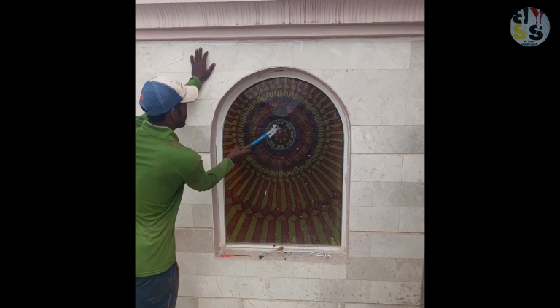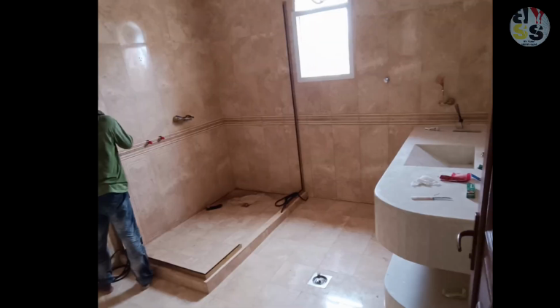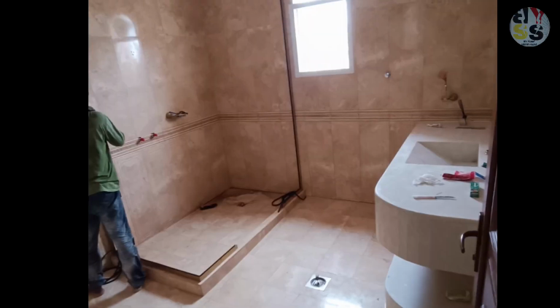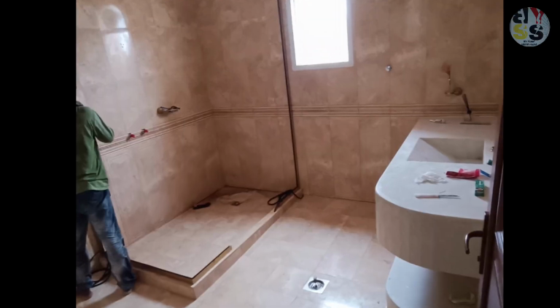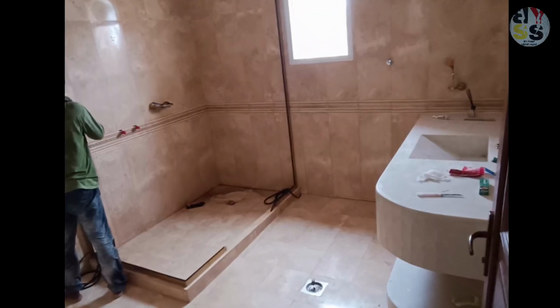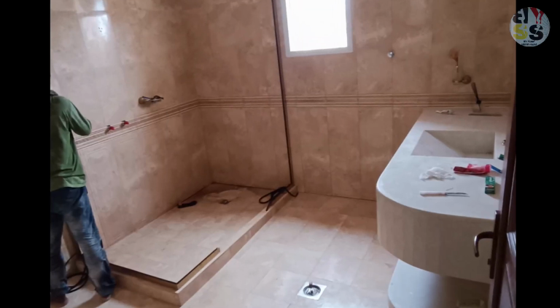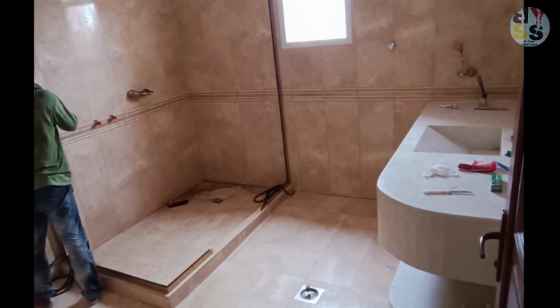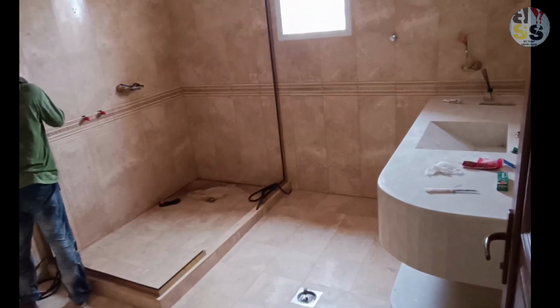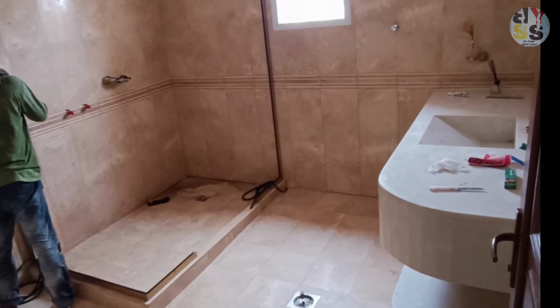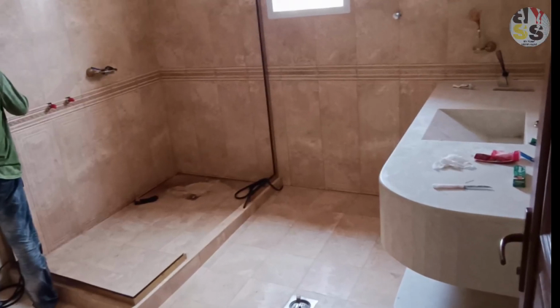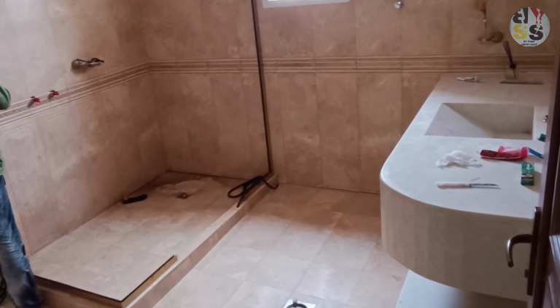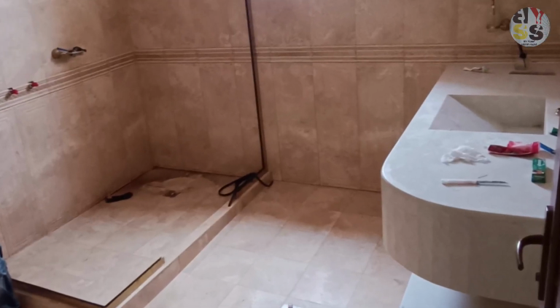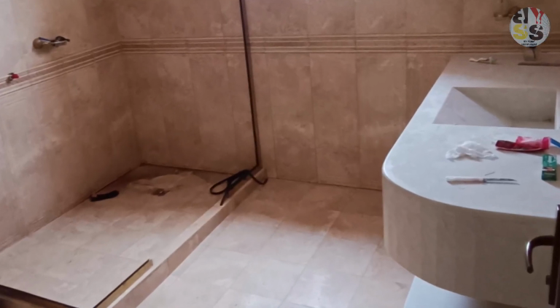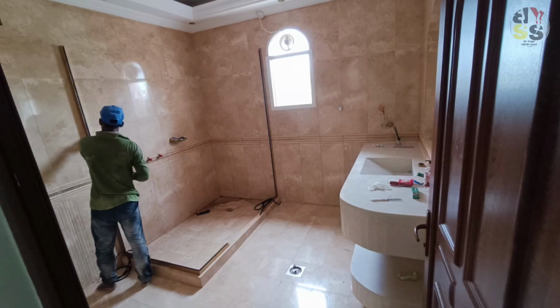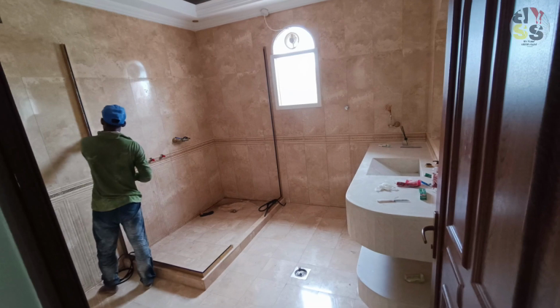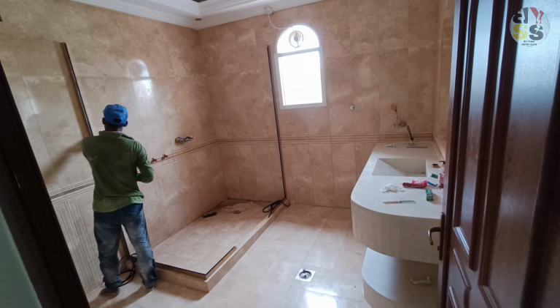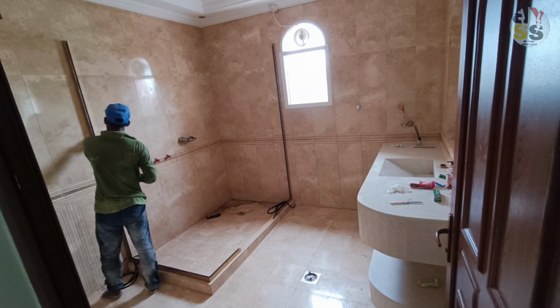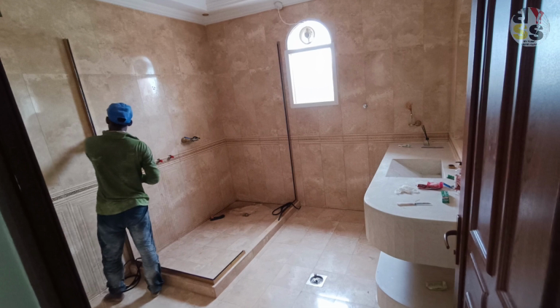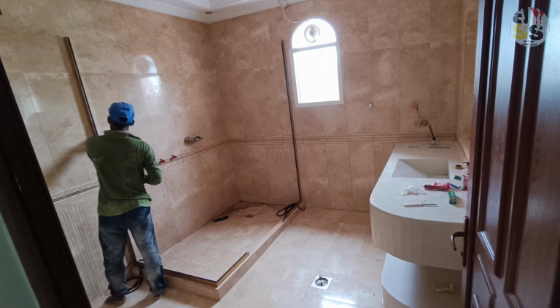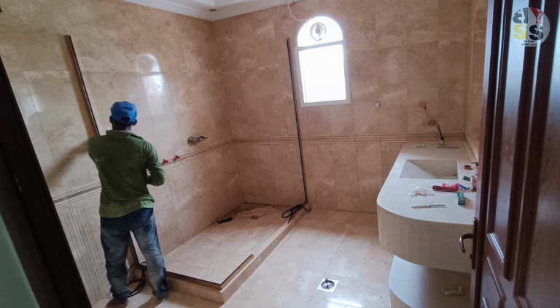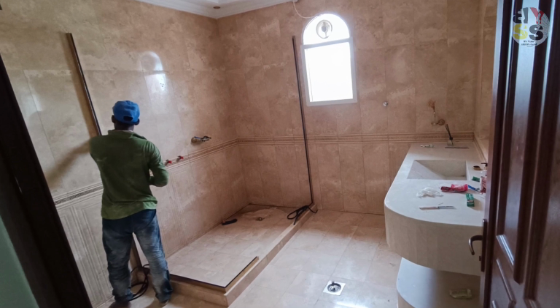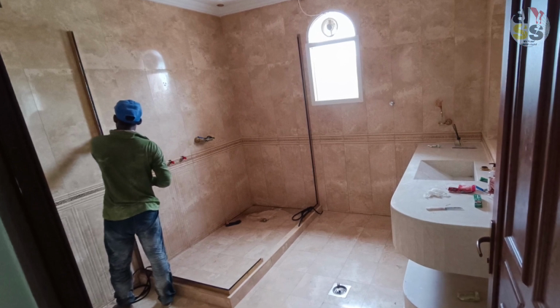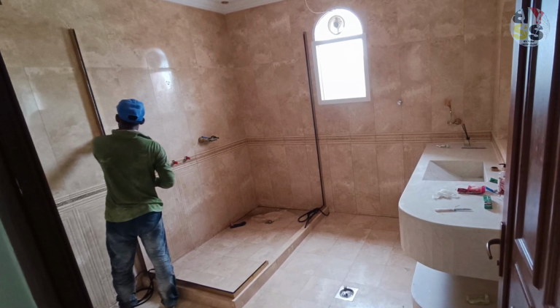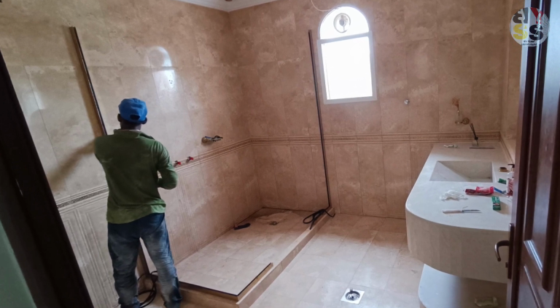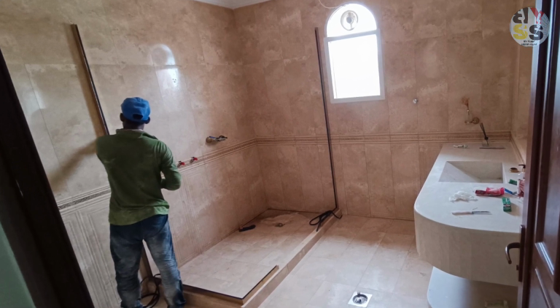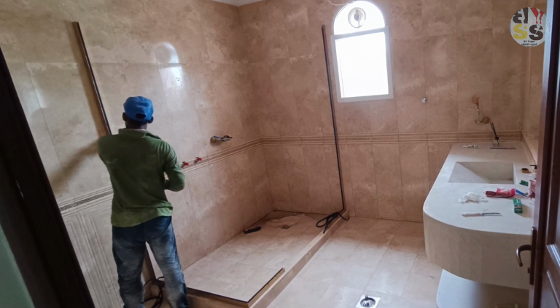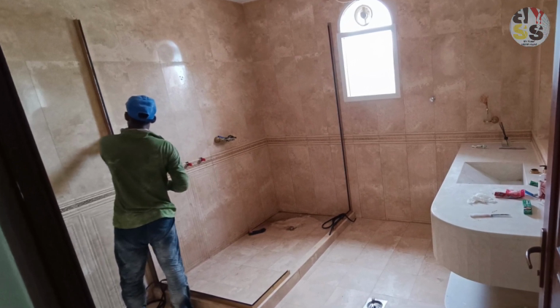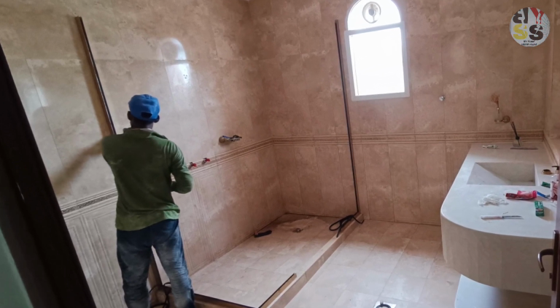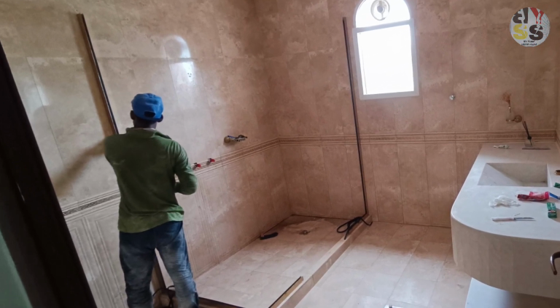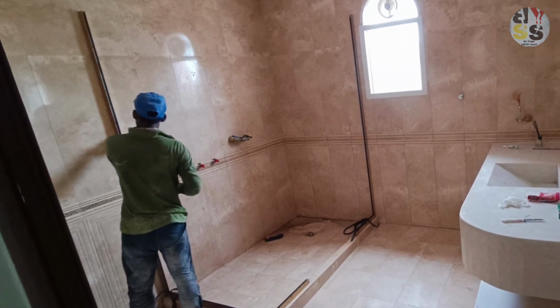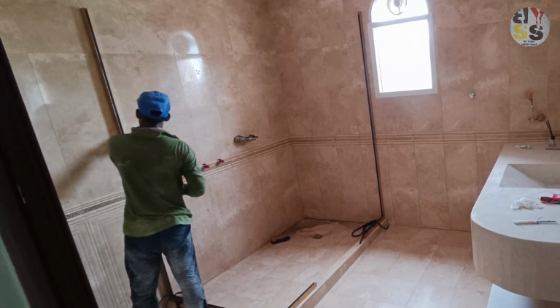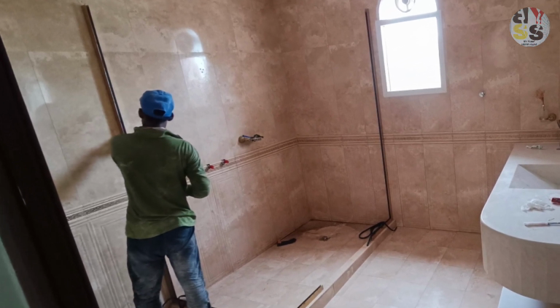As you have seen in the first video, we had built the ground floor. Now this is the first floor.